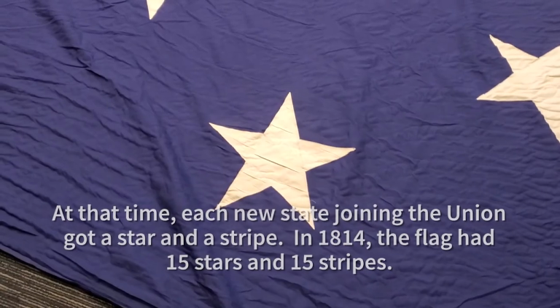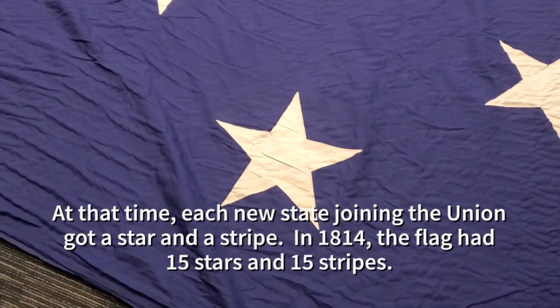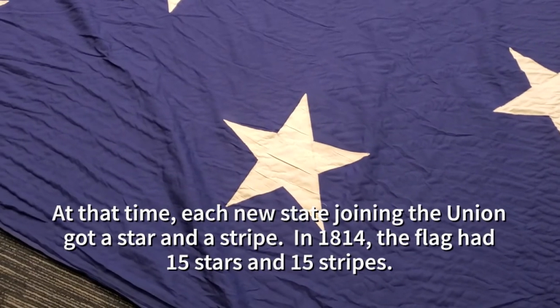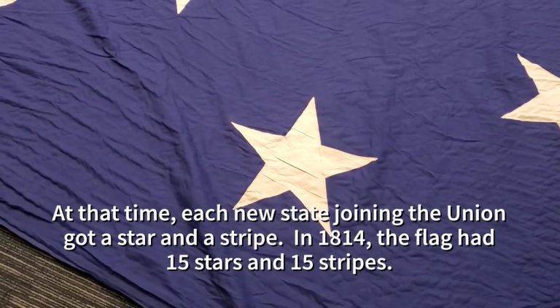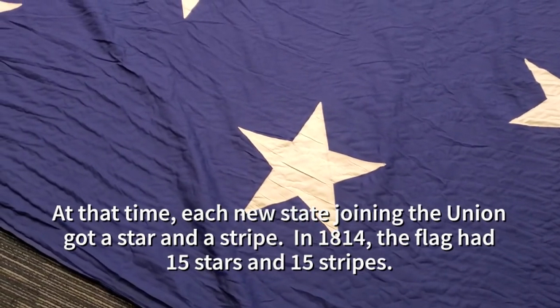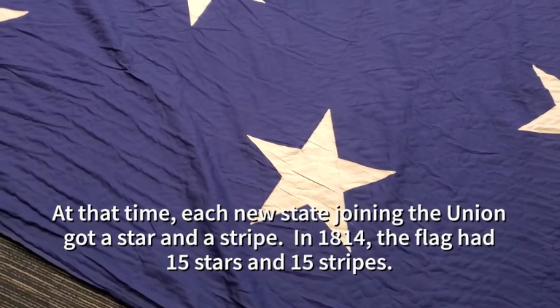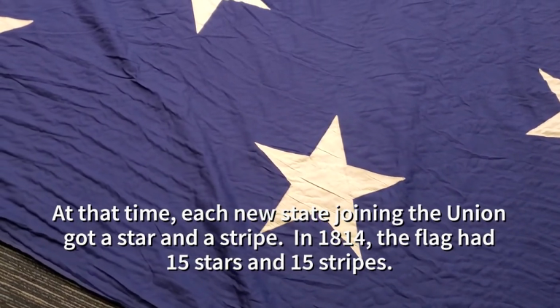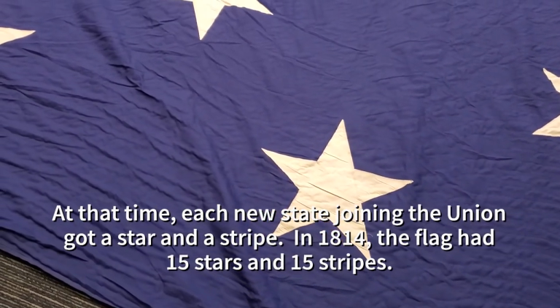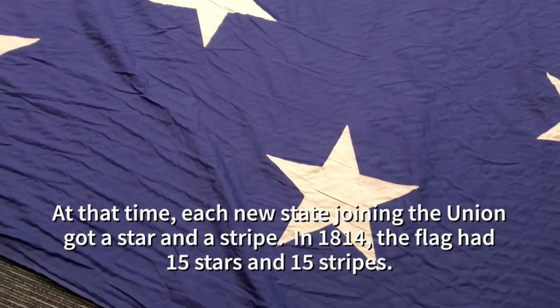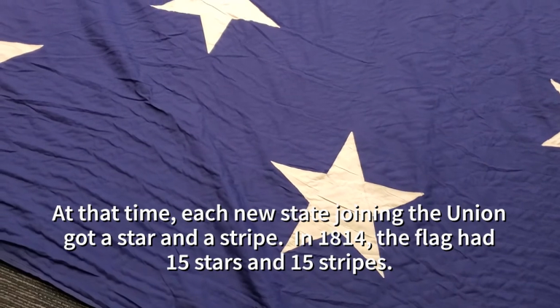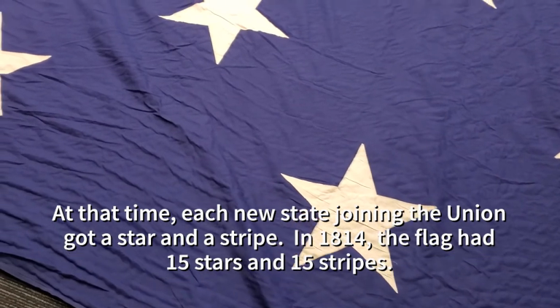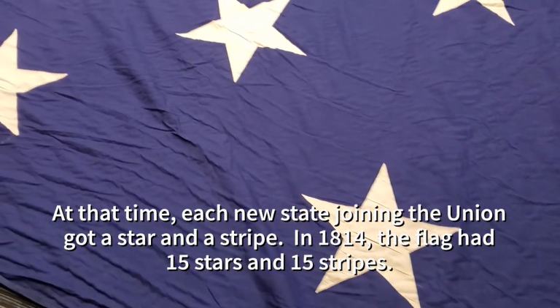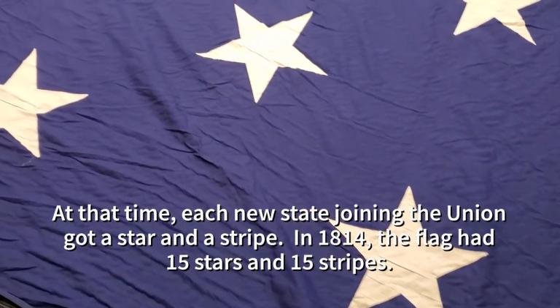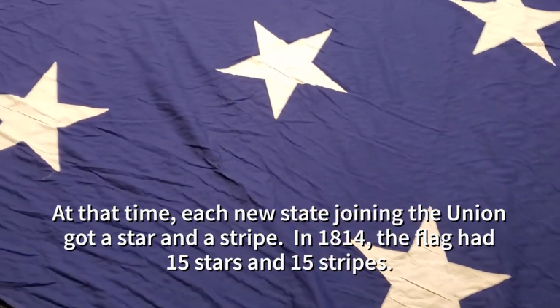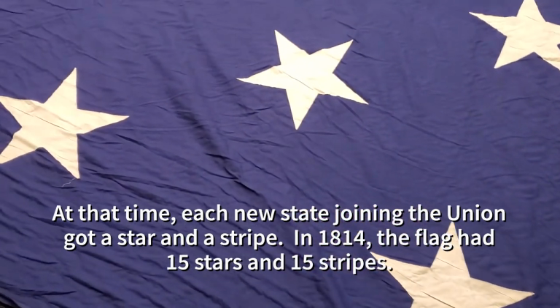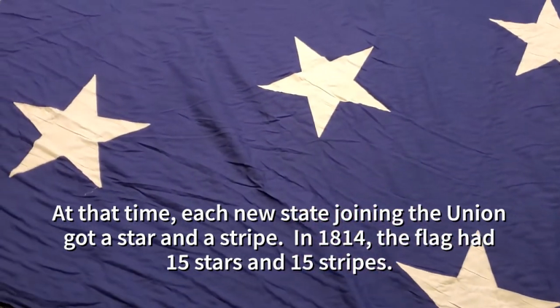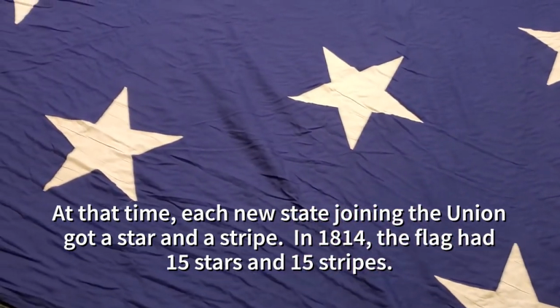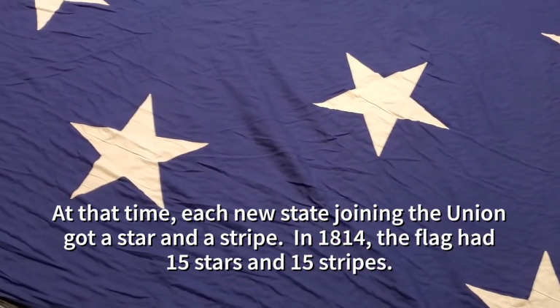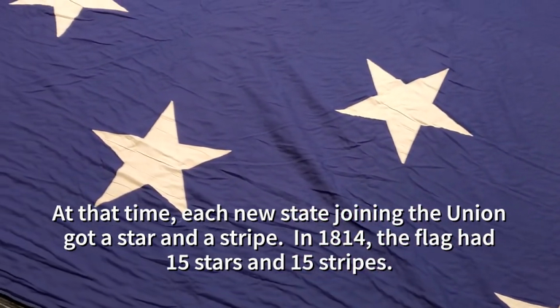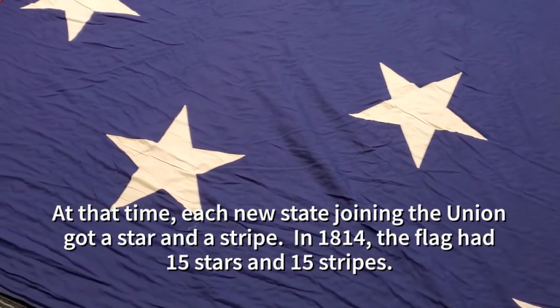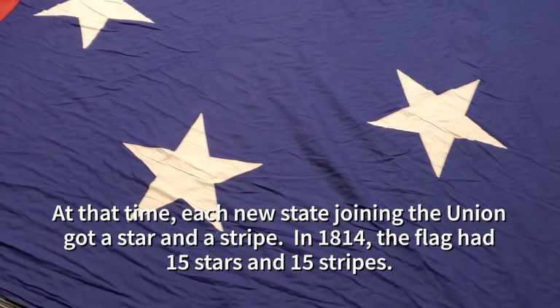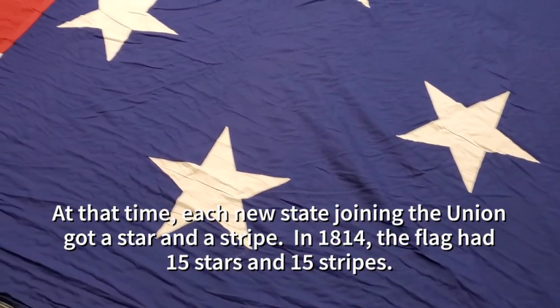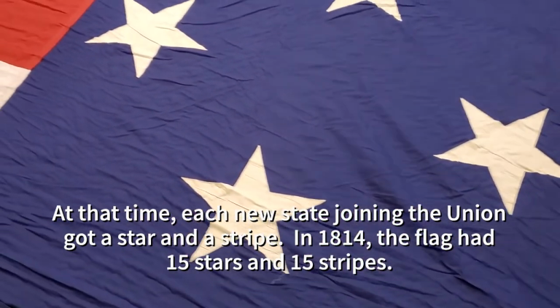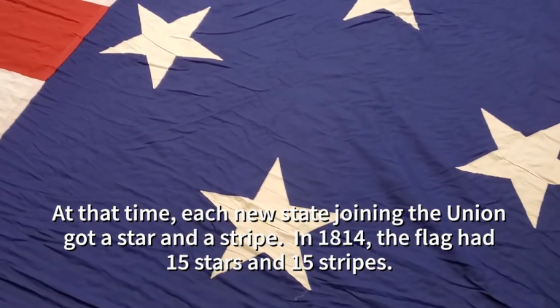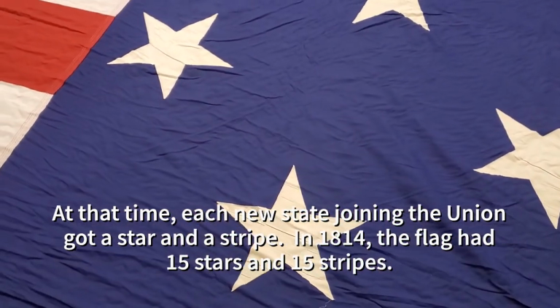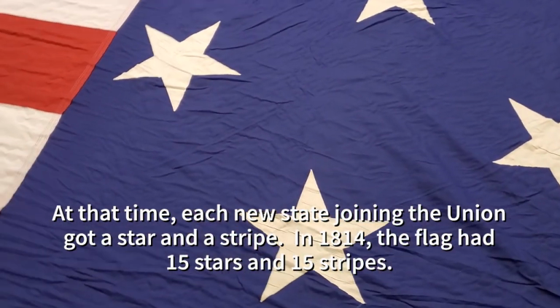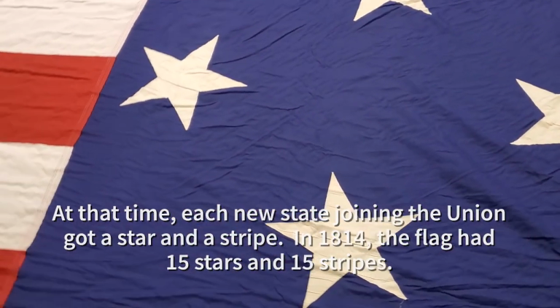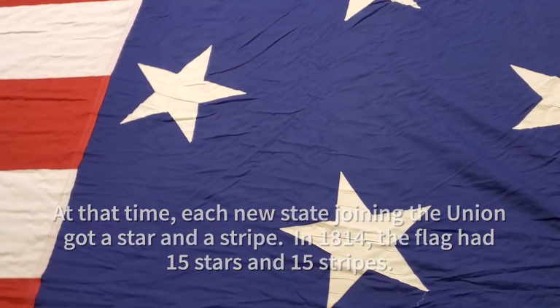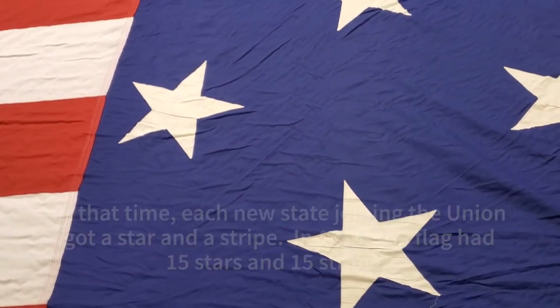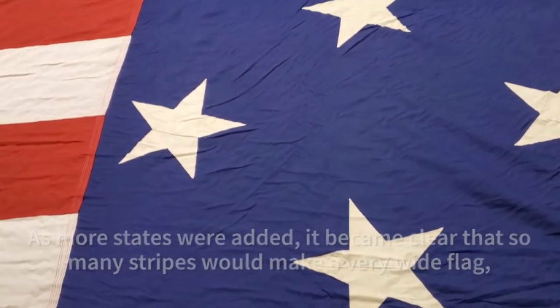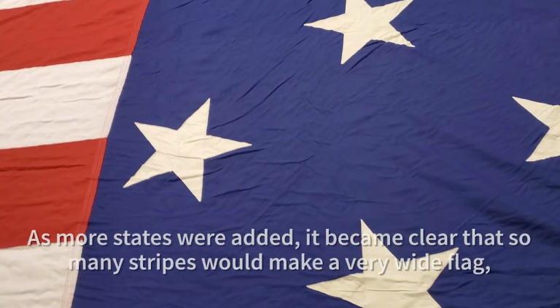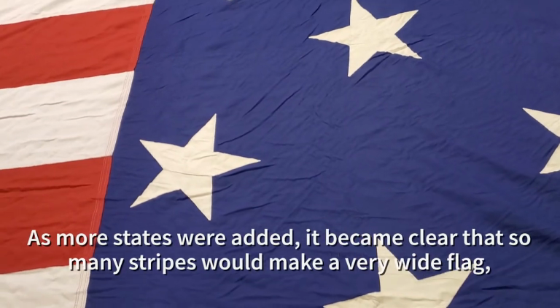At that time, each new state joining the Union got a star and a stripe. In 1814, the flag had 15 stars and 15 stripes.